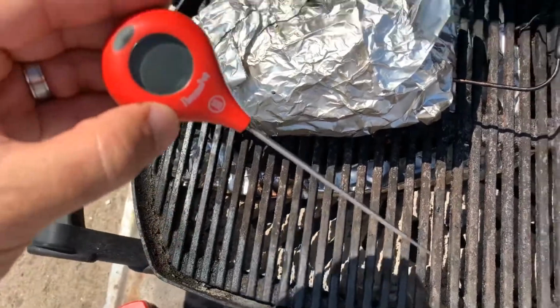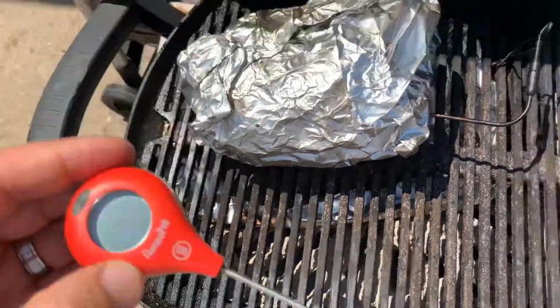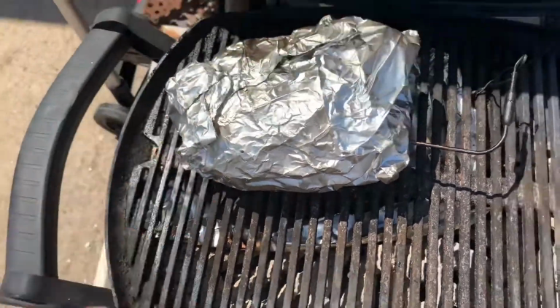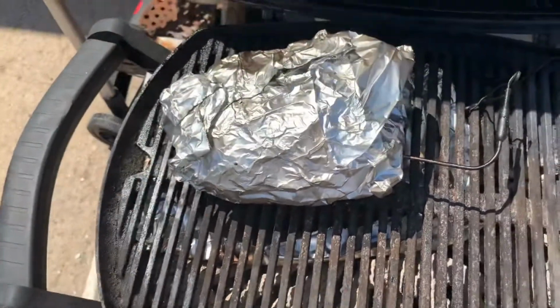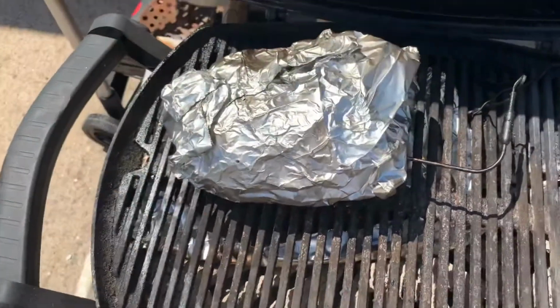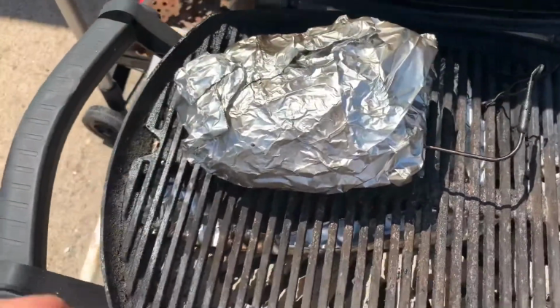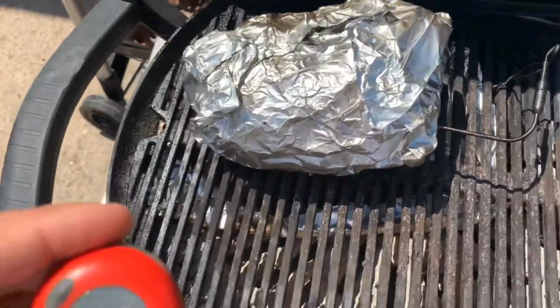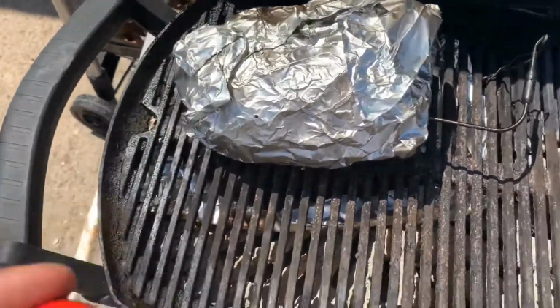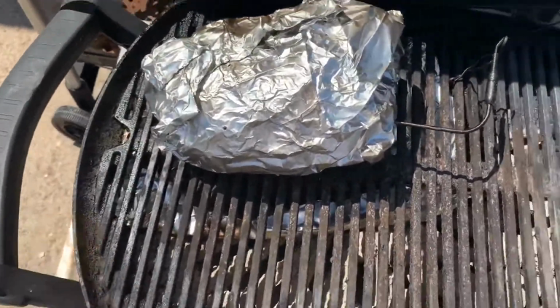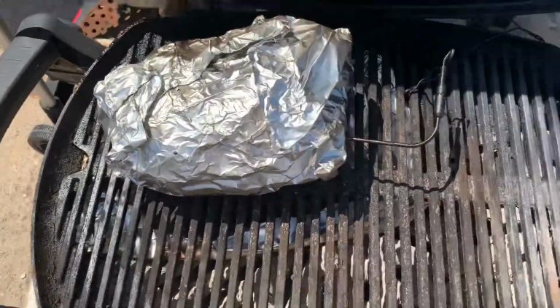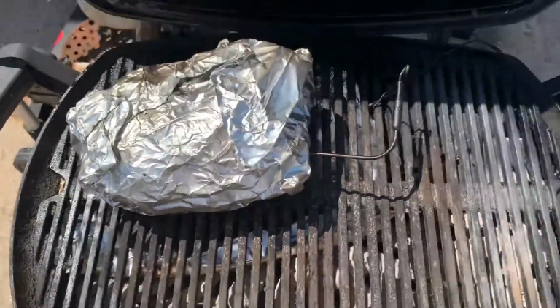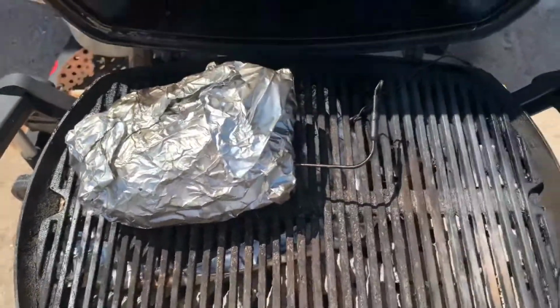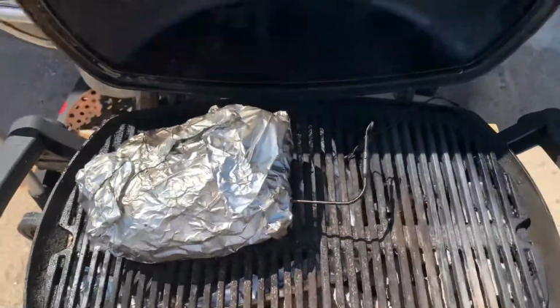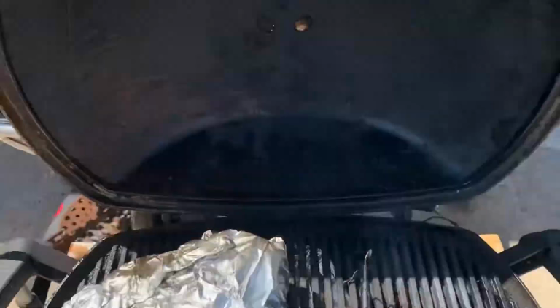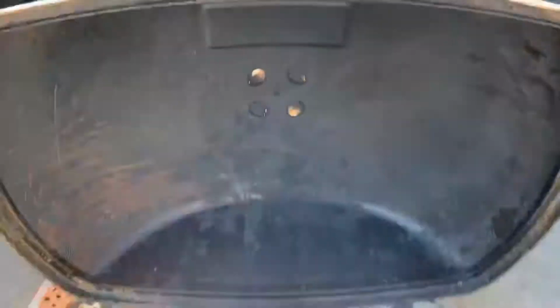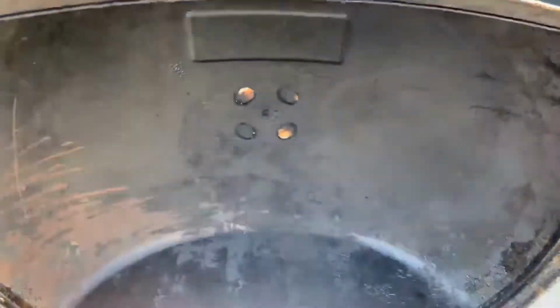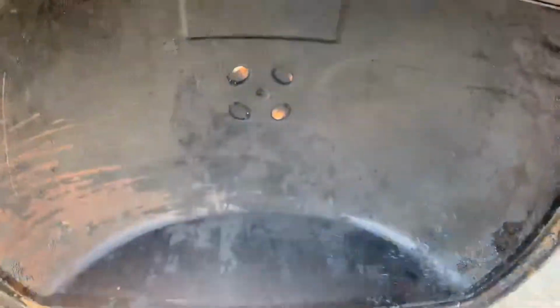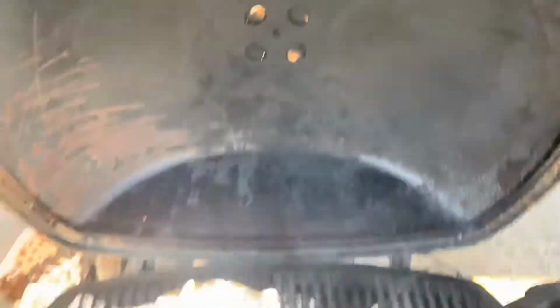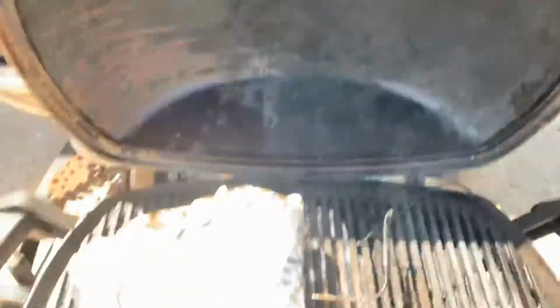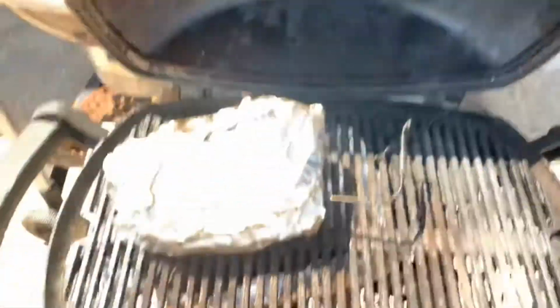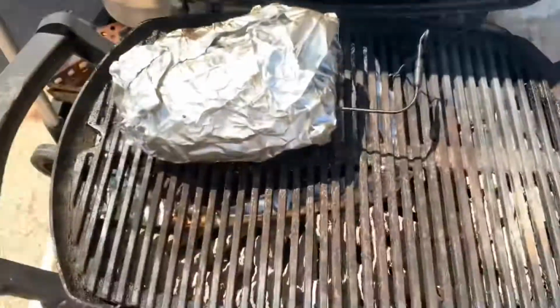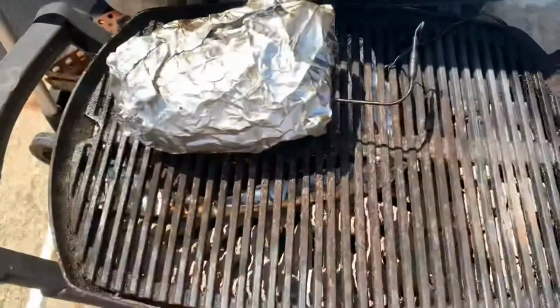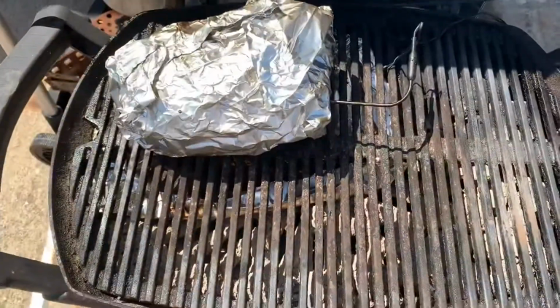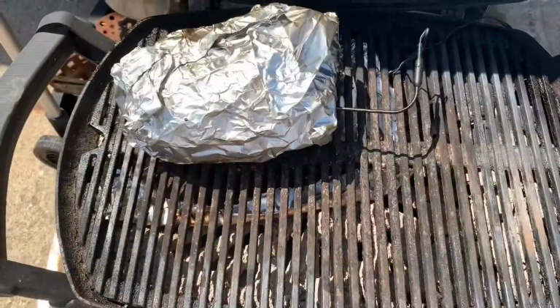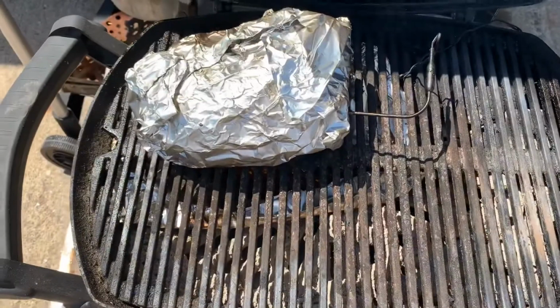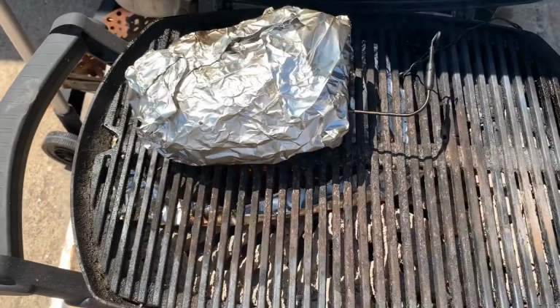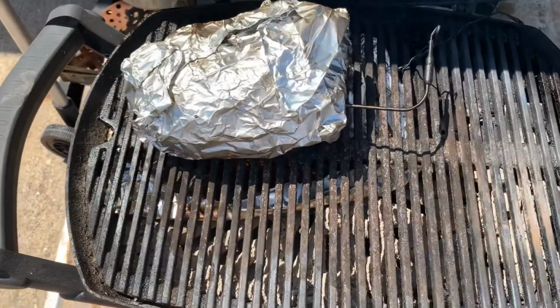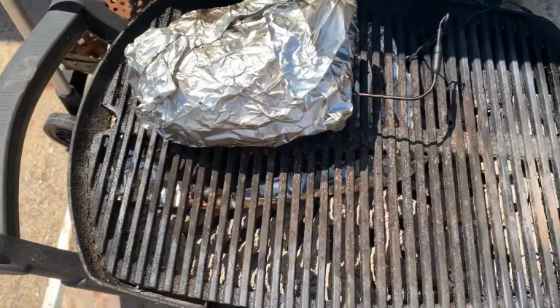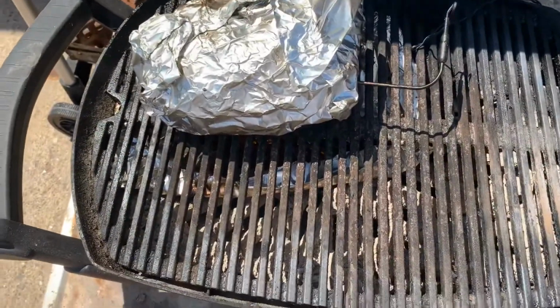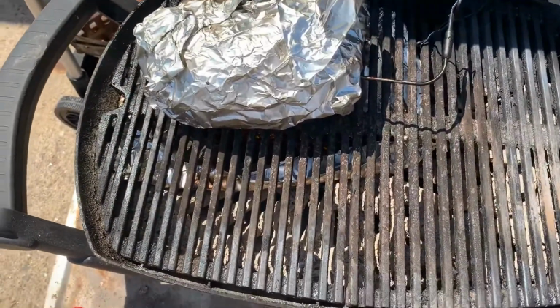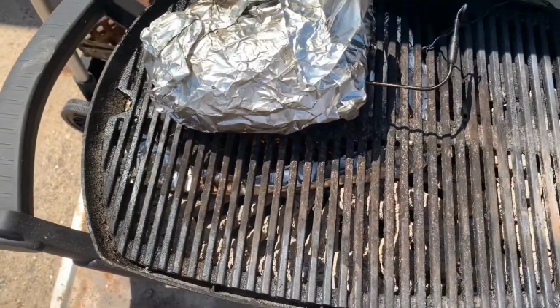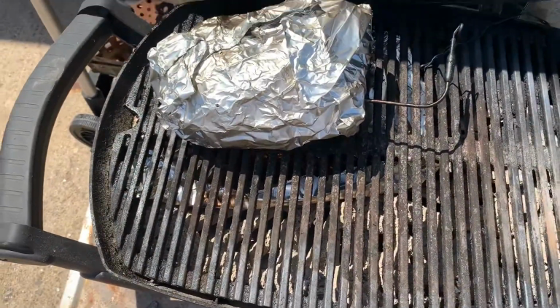I'm going to pull it off and let it rest. This is the Weber Char Q — it smokes like a champ.